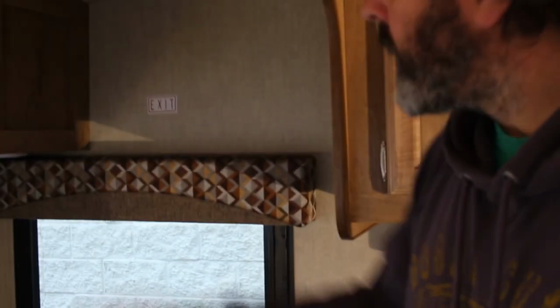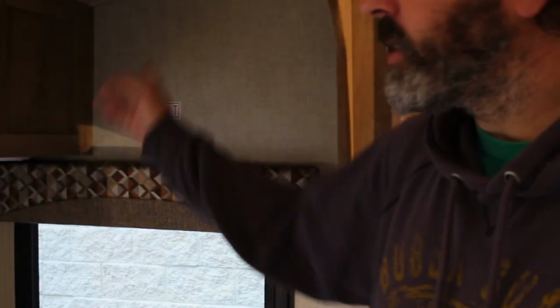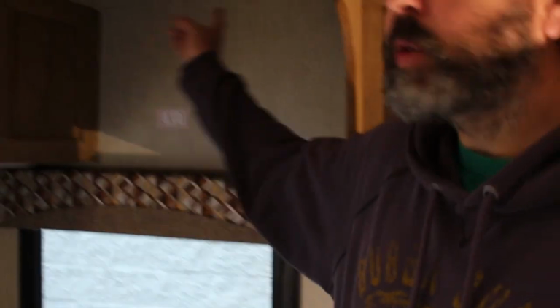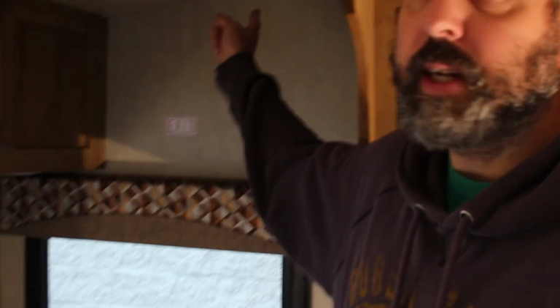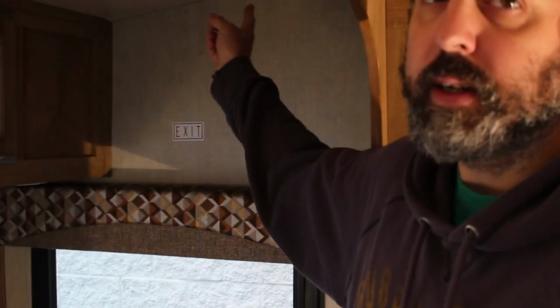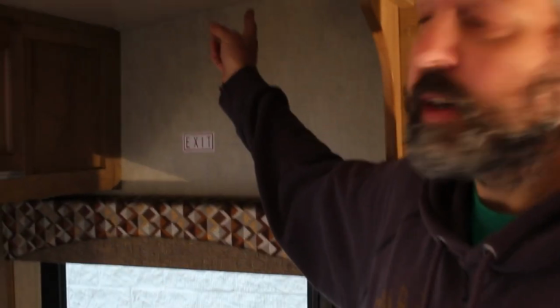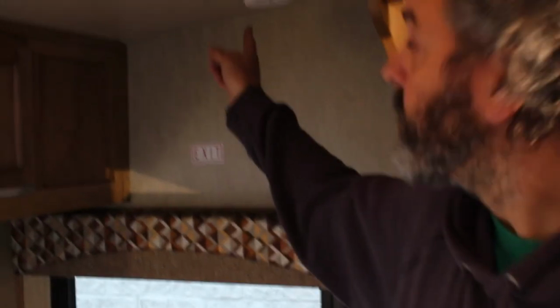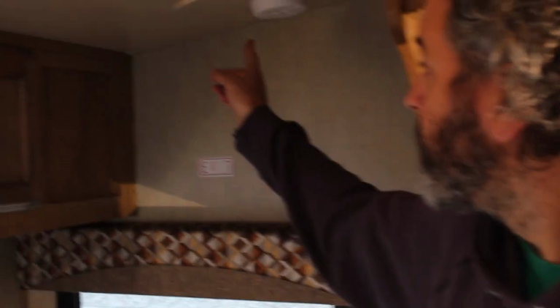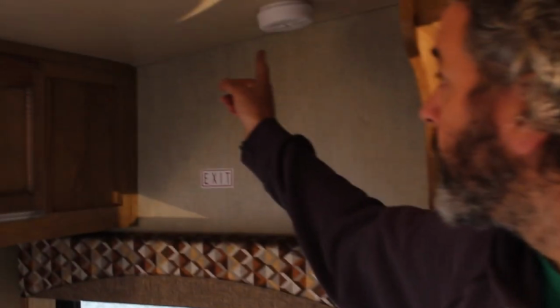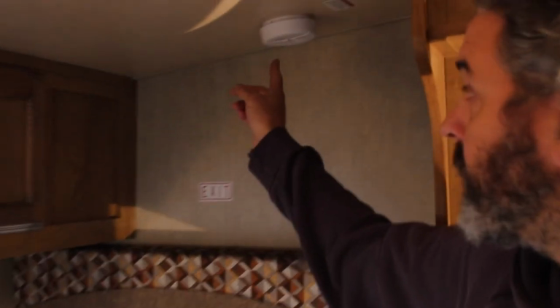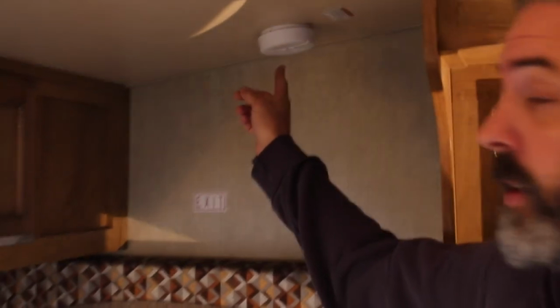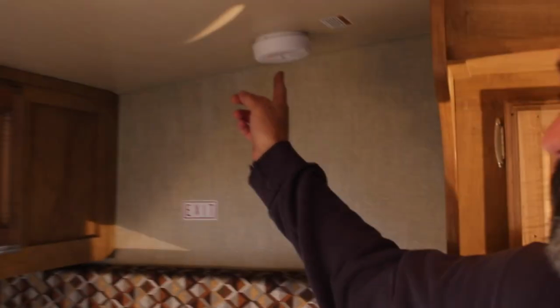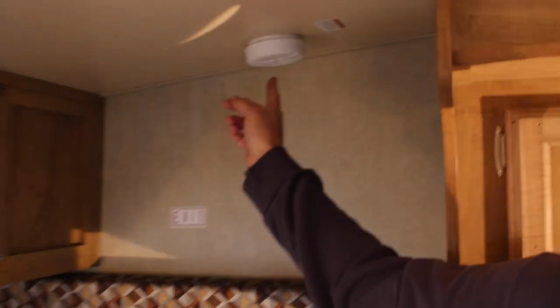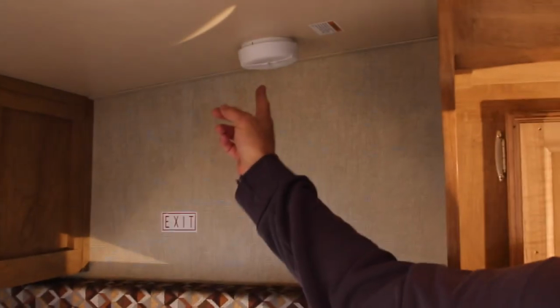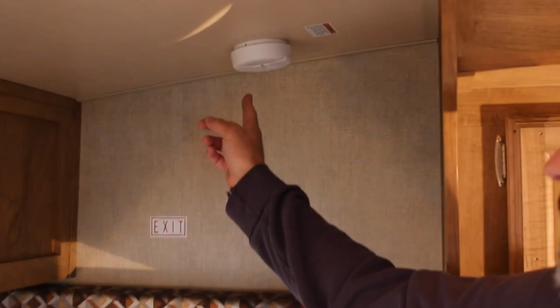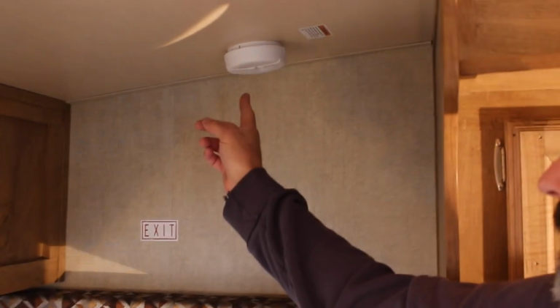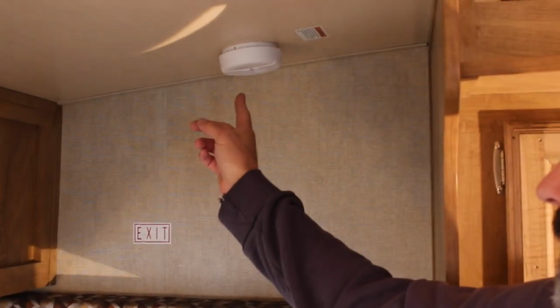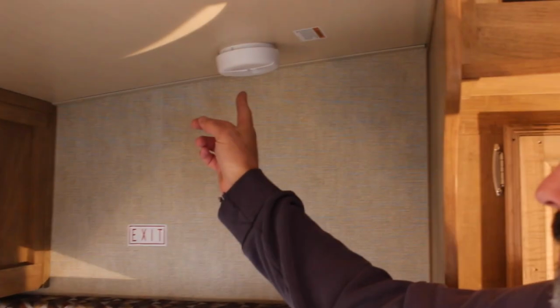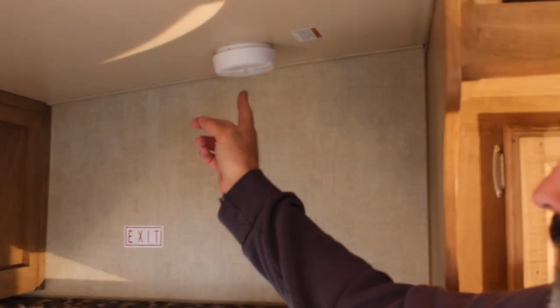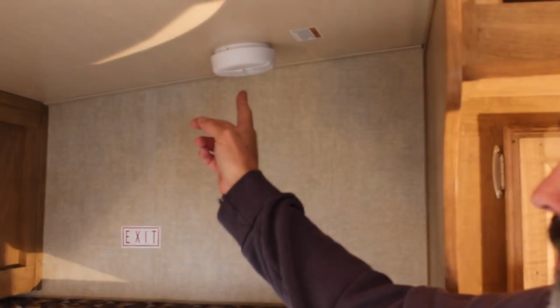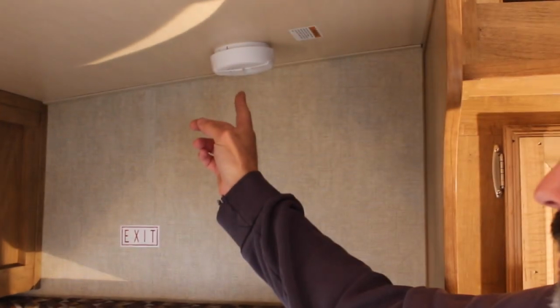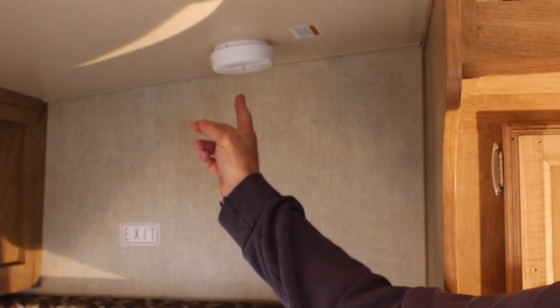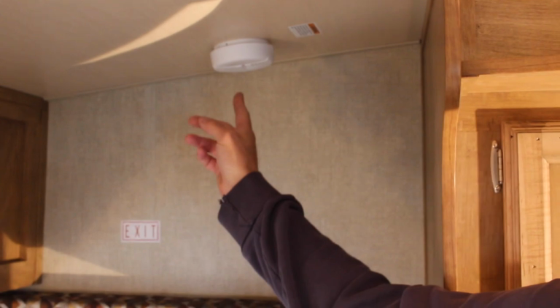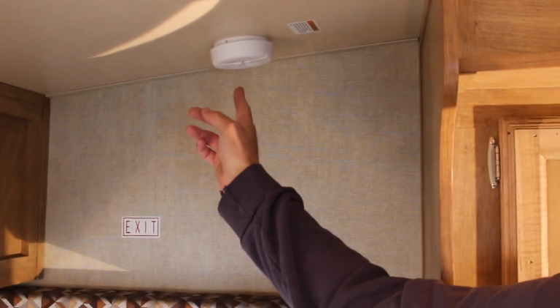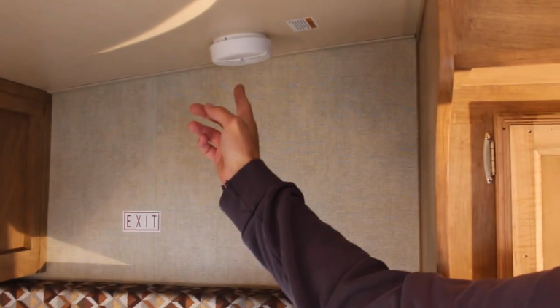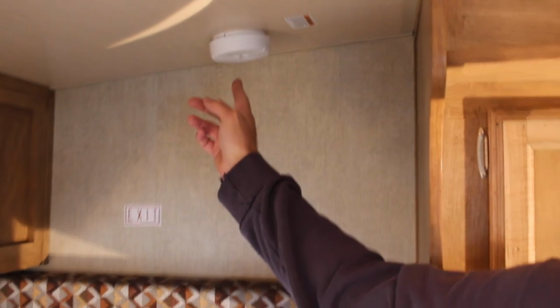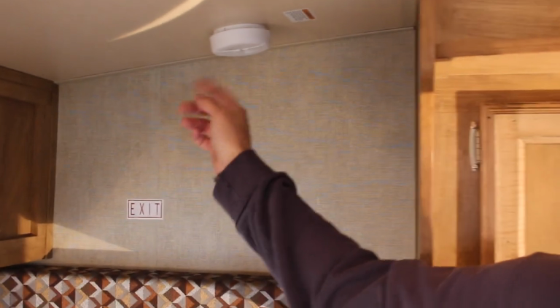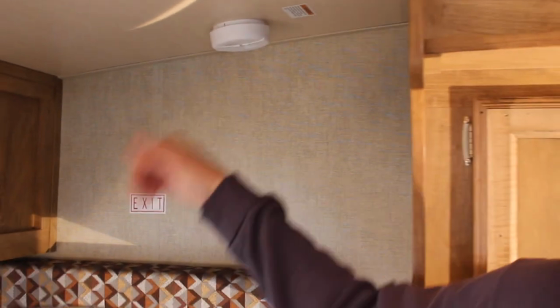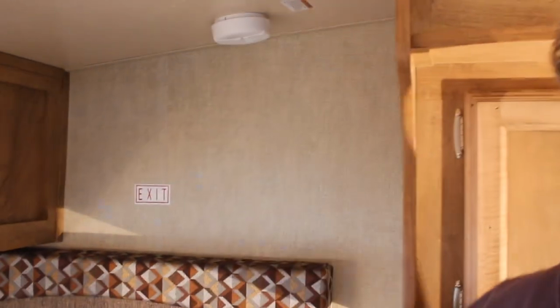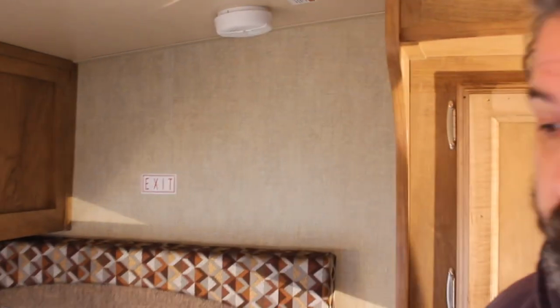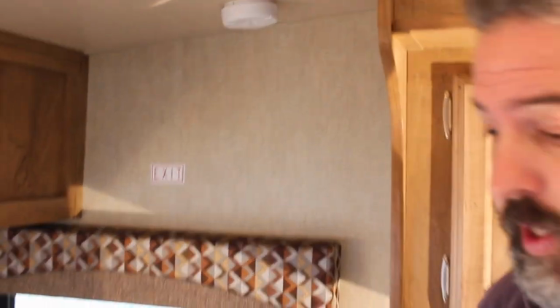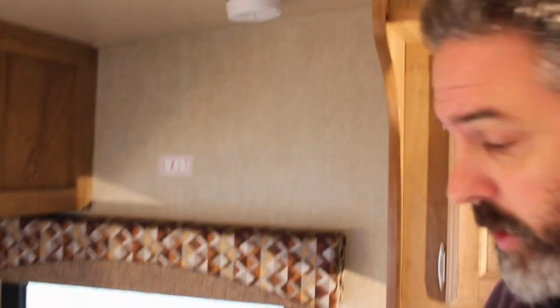The smoke detector on this unit is just like your household smoke detector.